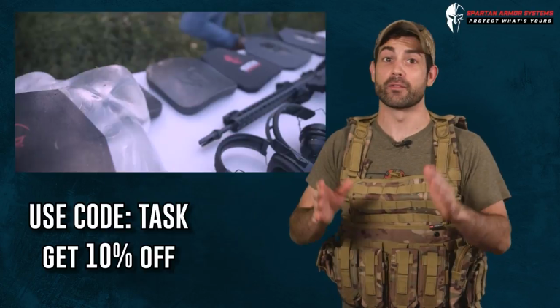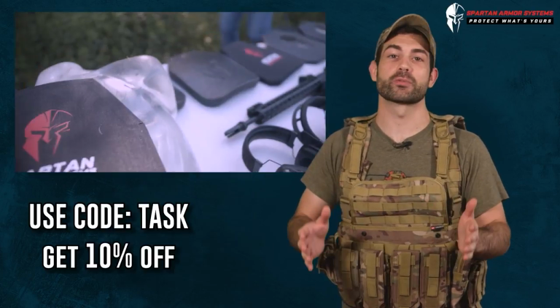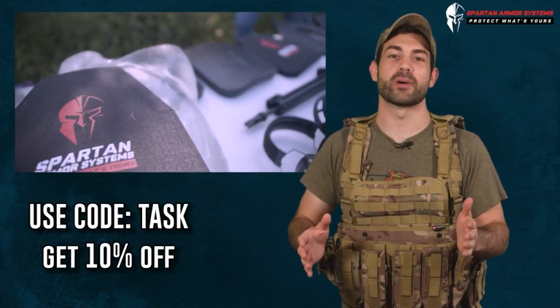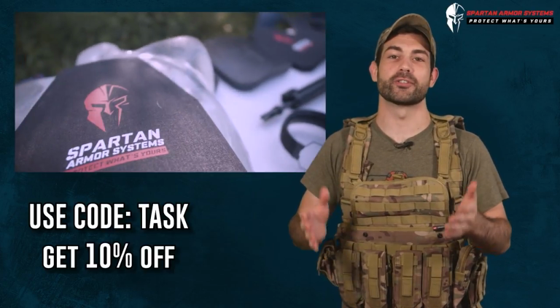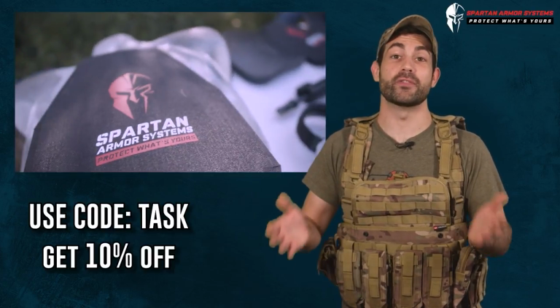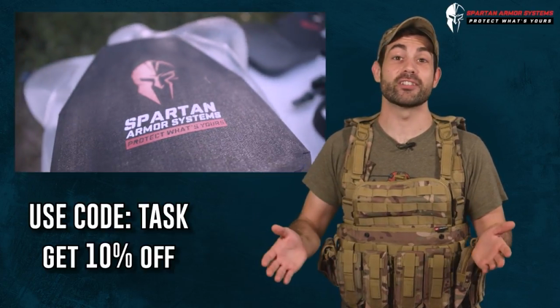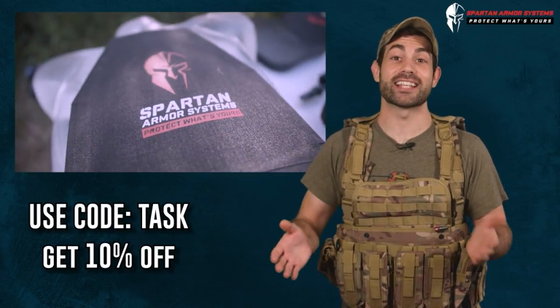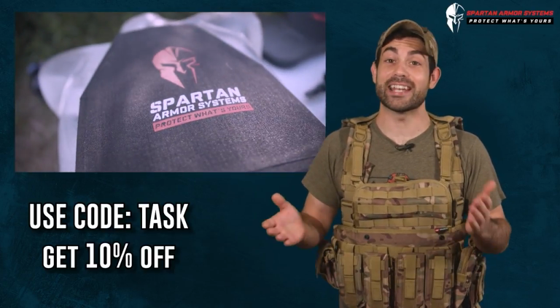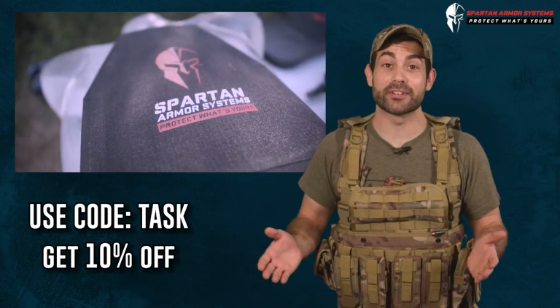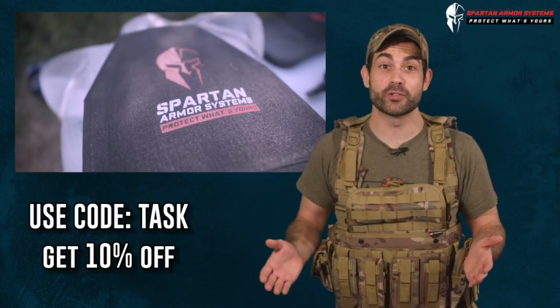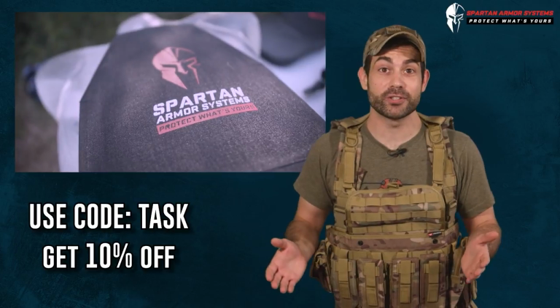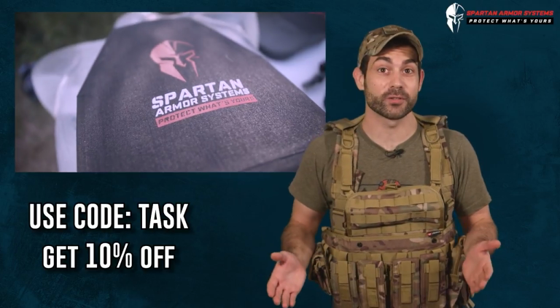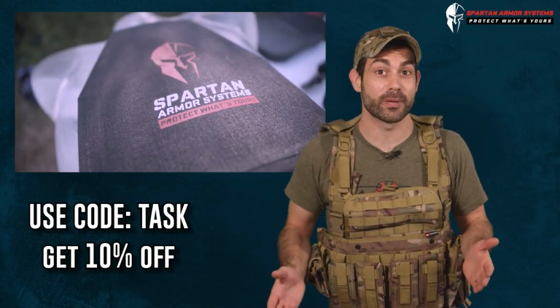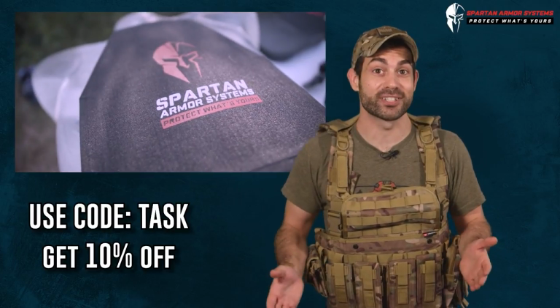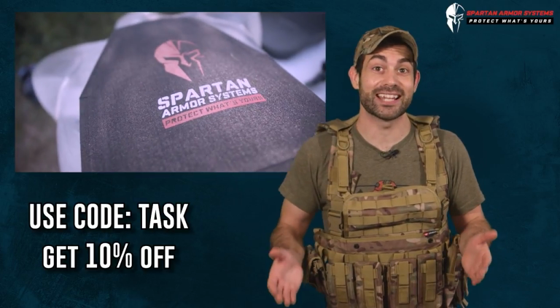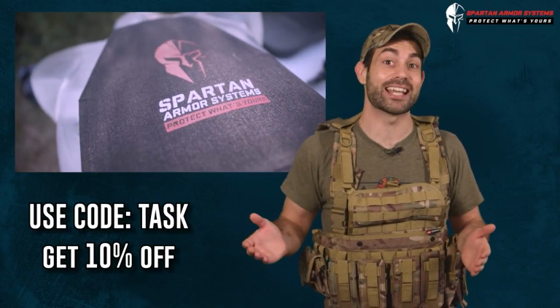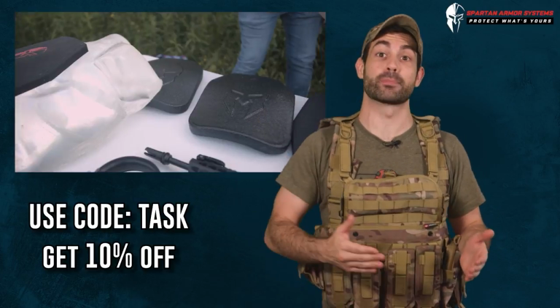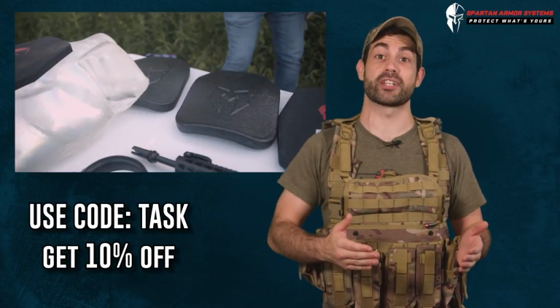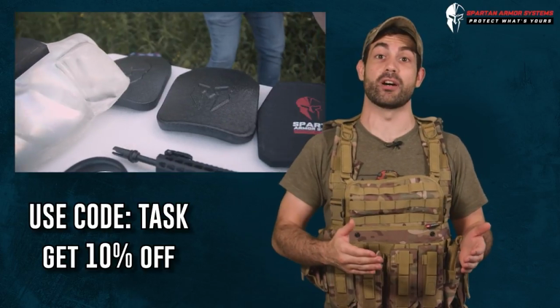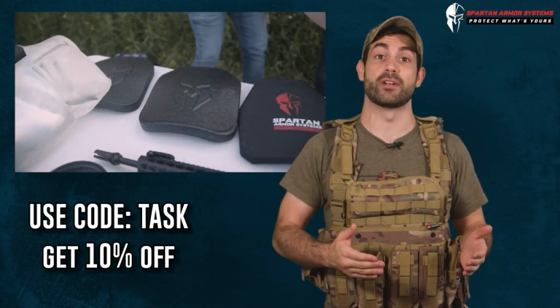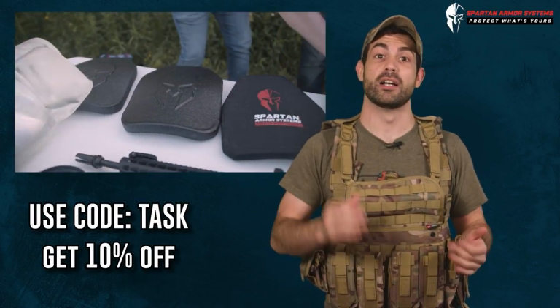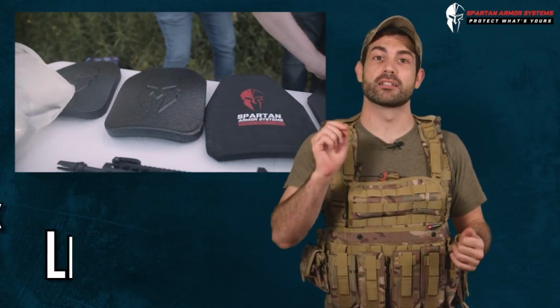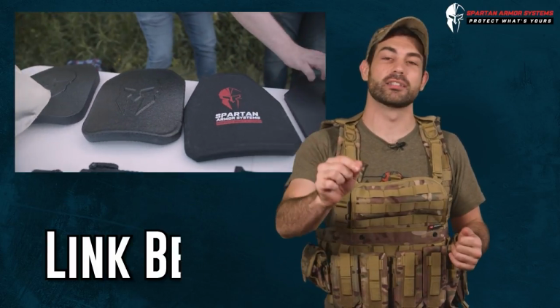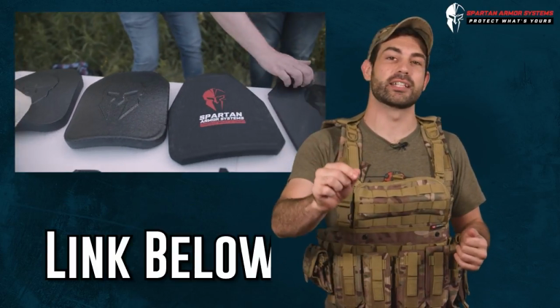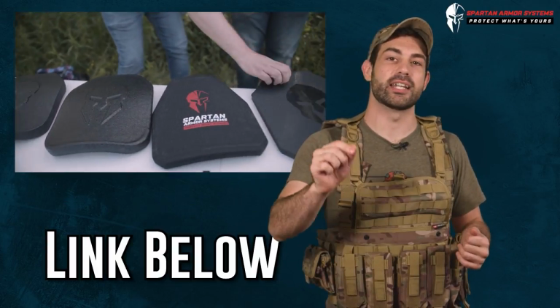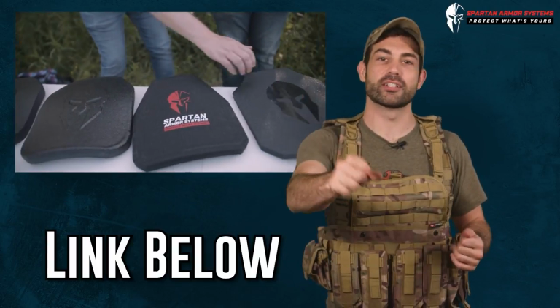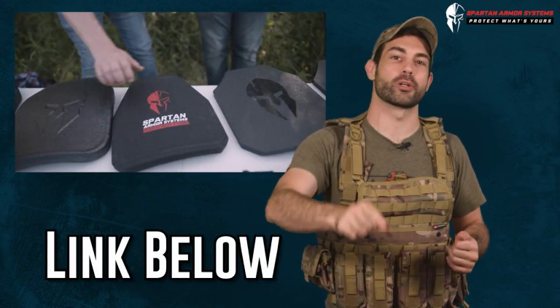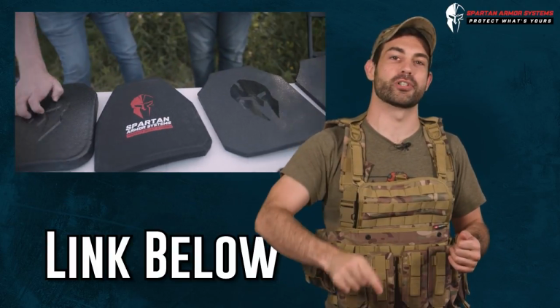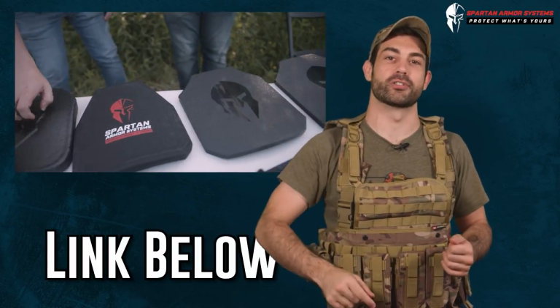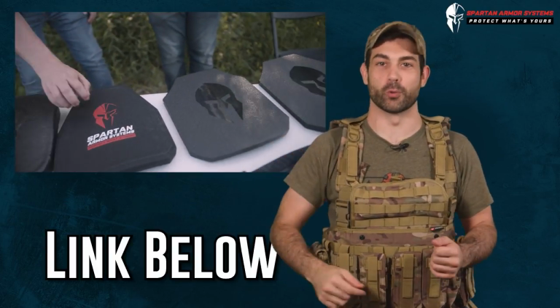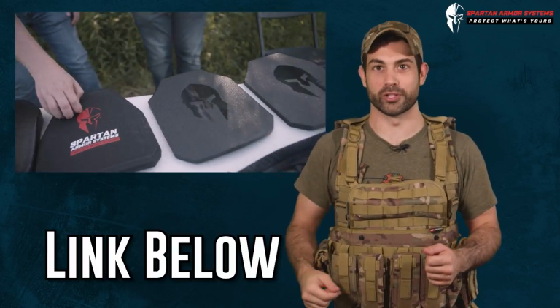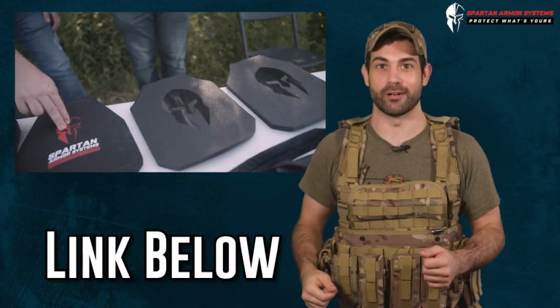First responders, veterans, and active duty service members get 10% off. Click the link in the description to order now.